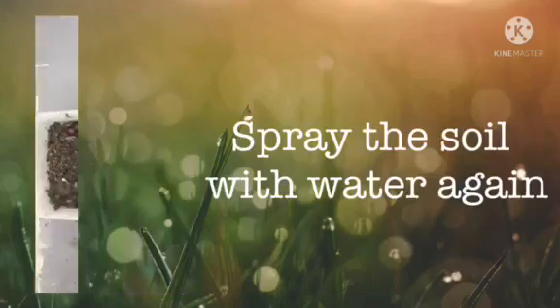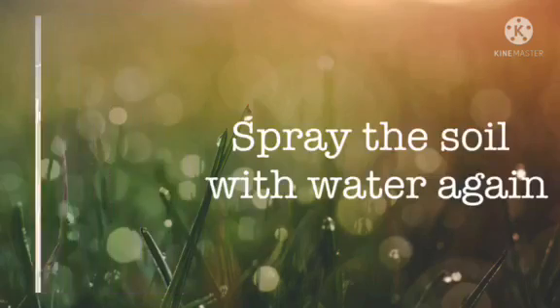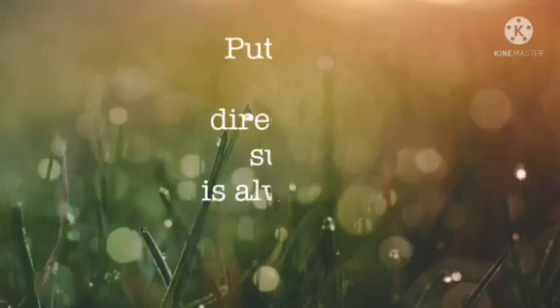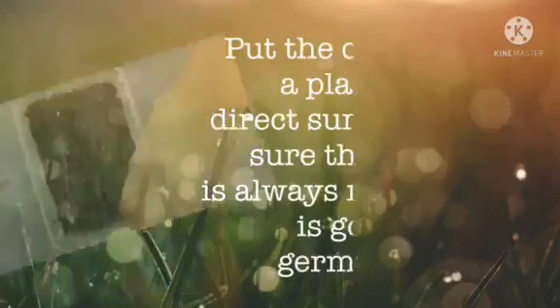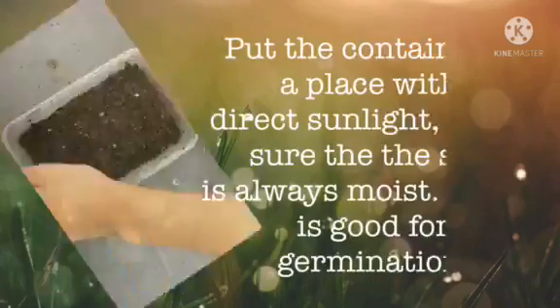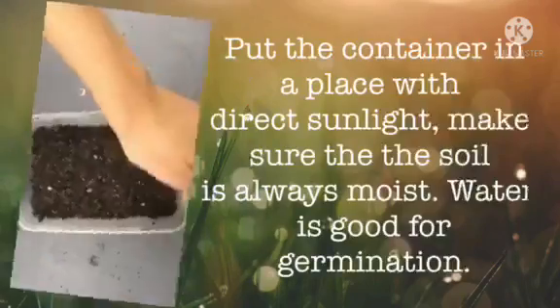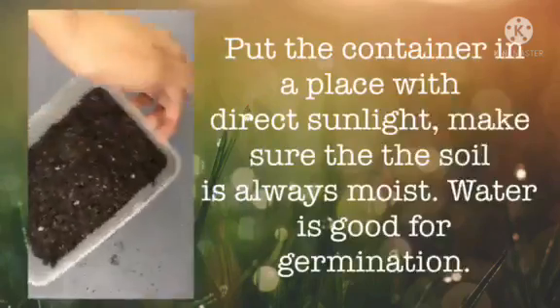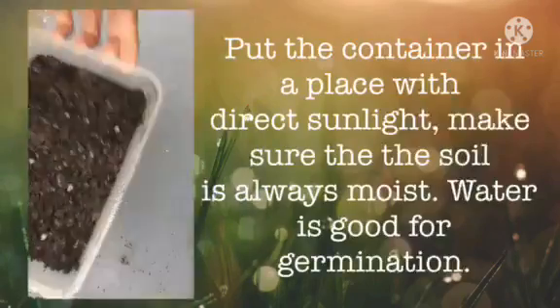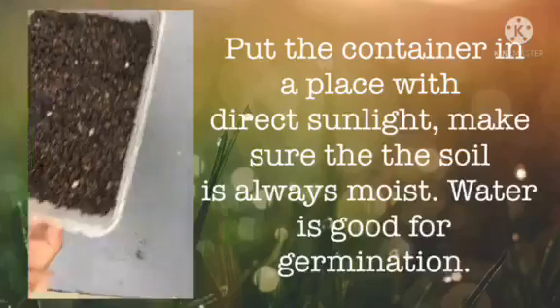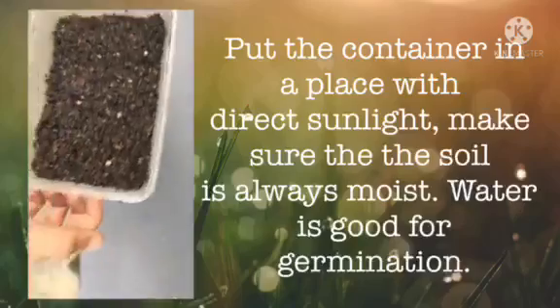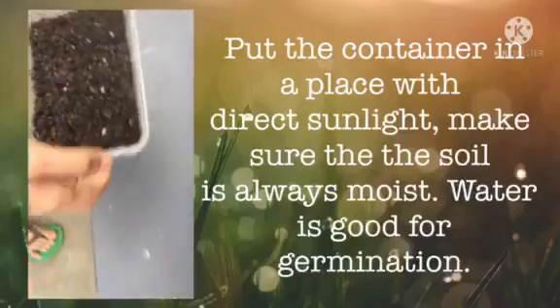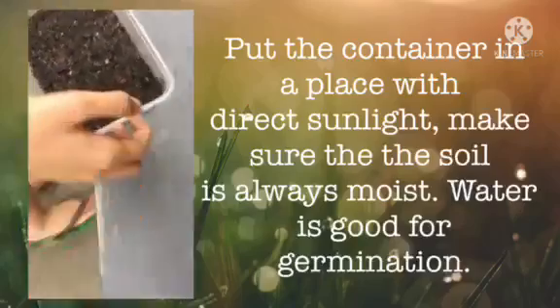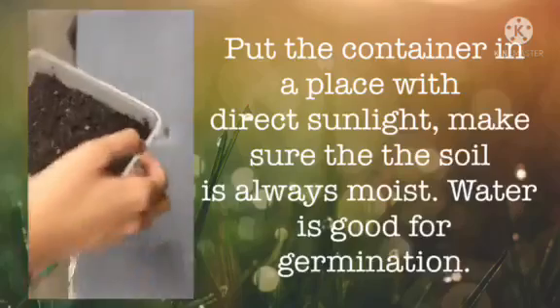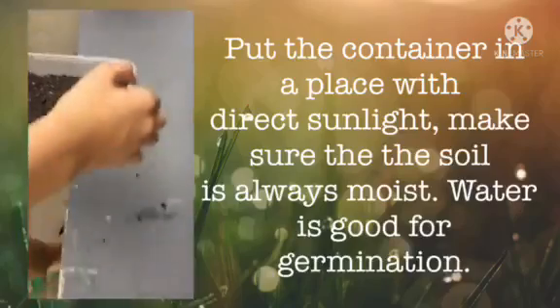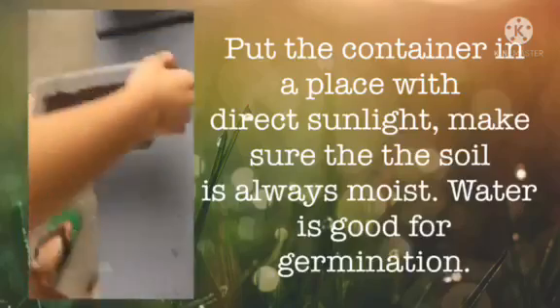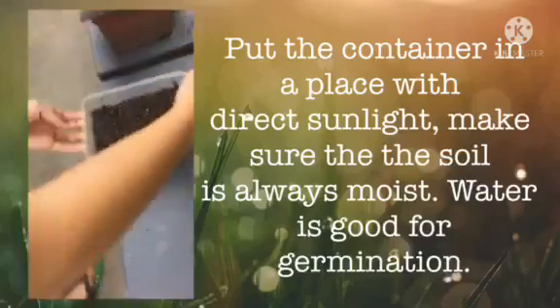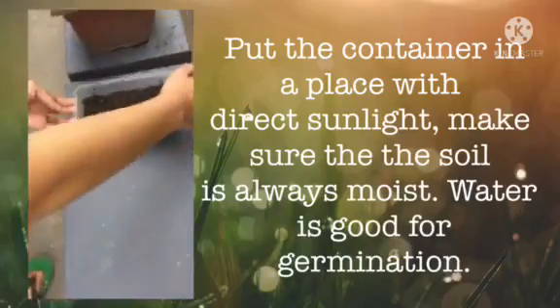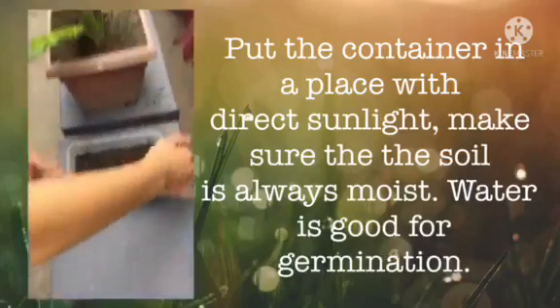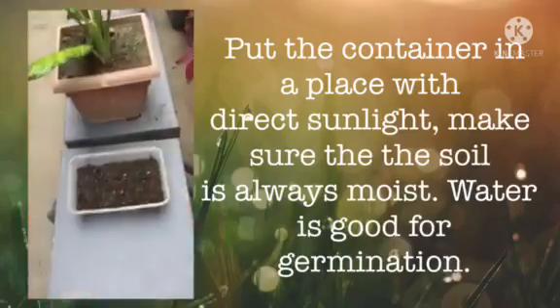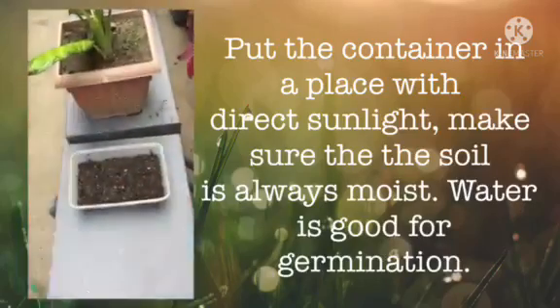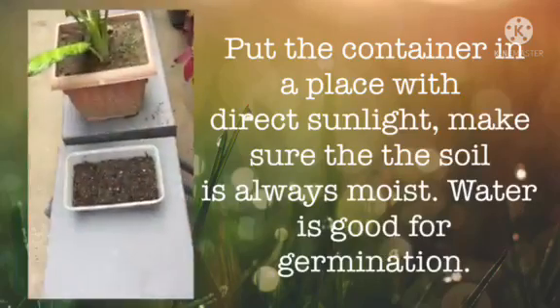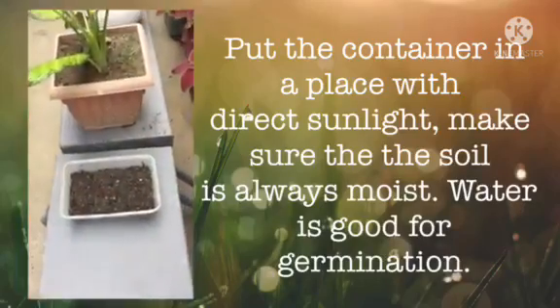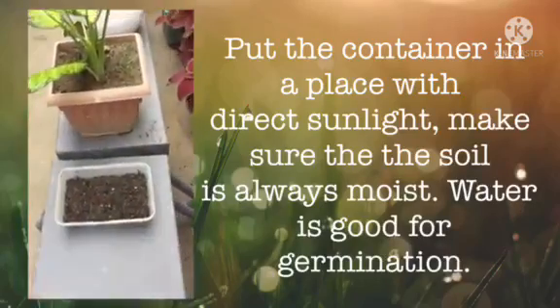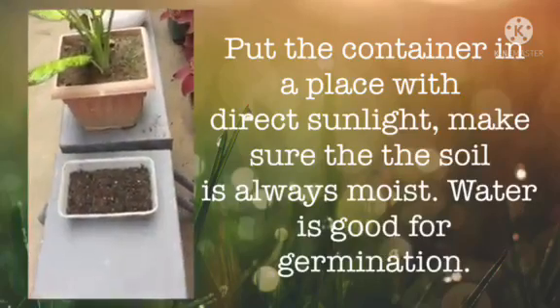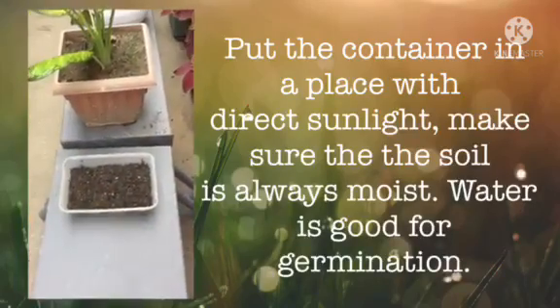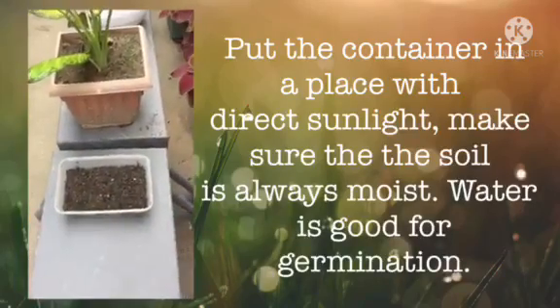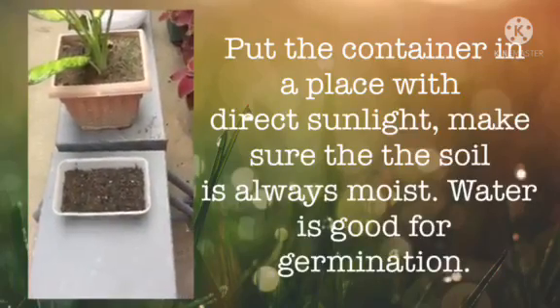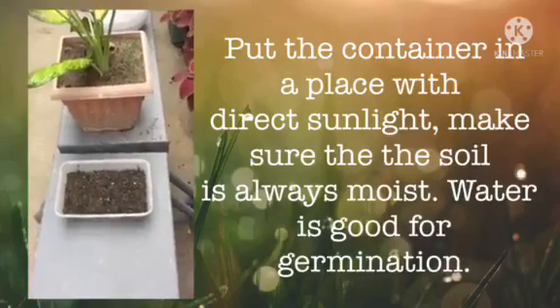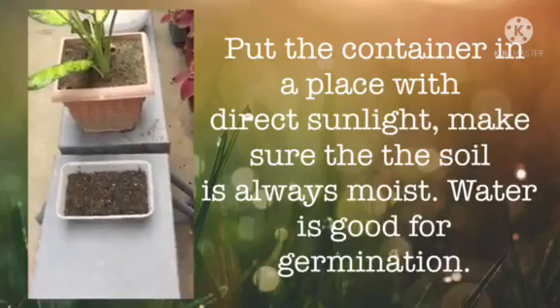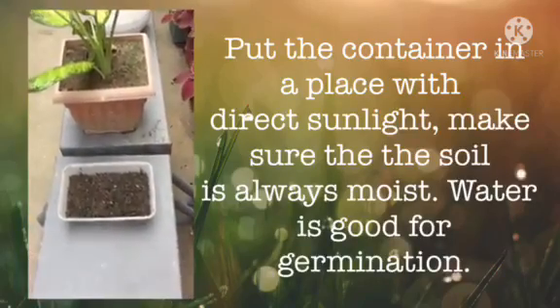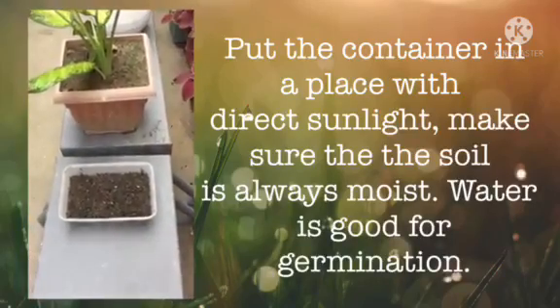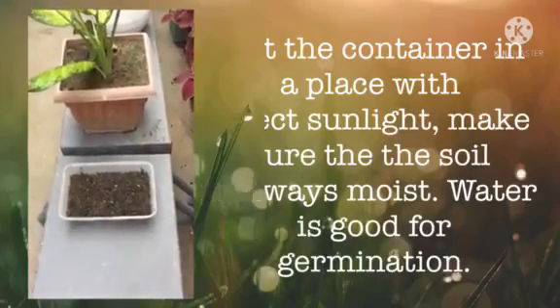Put the container in a place with direct sunlight. Make sure the soil is always moist. Water is good for germination.